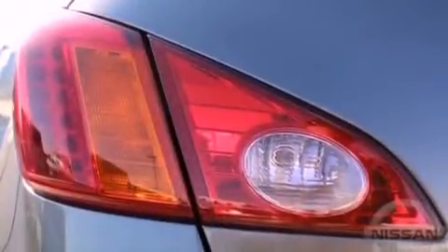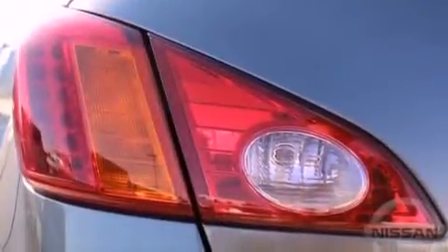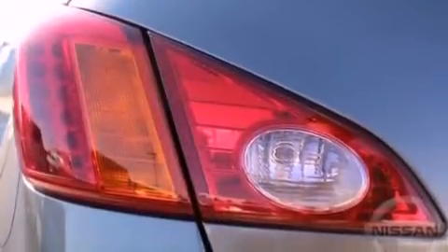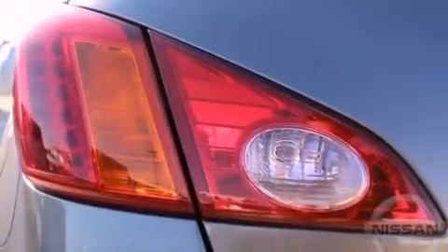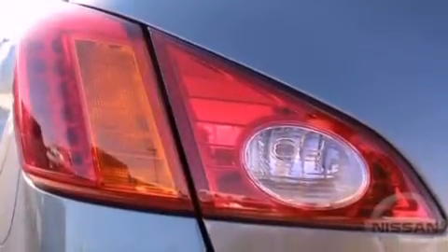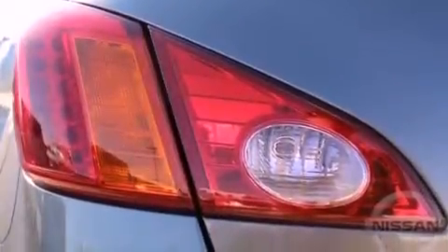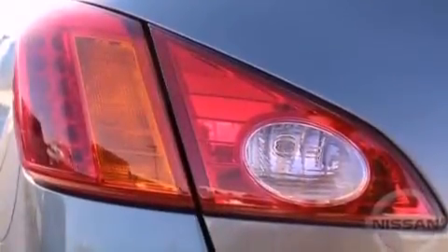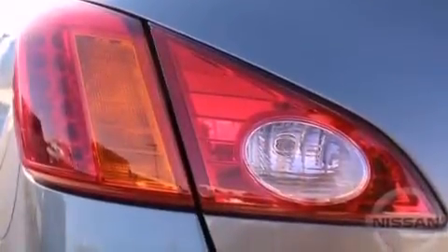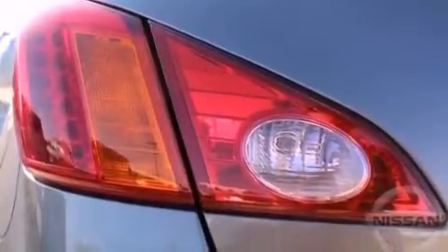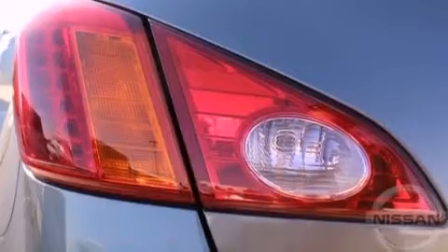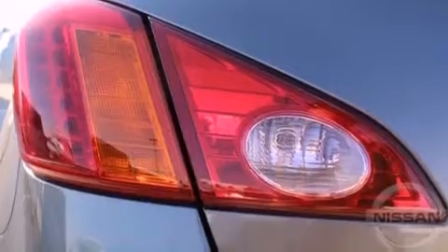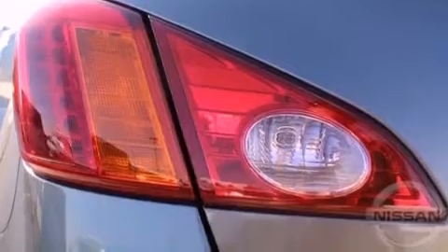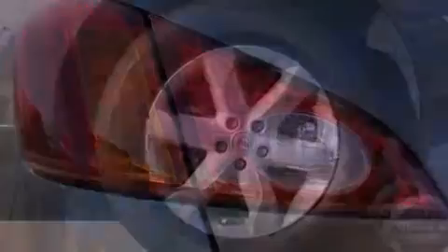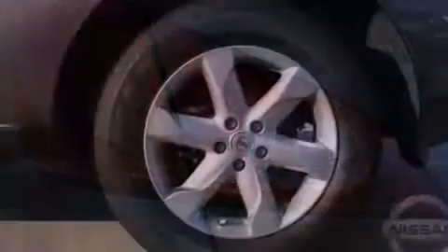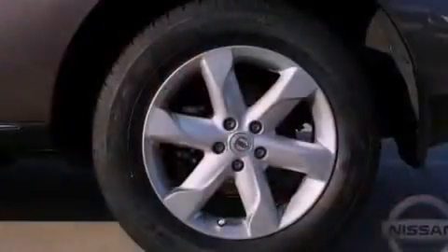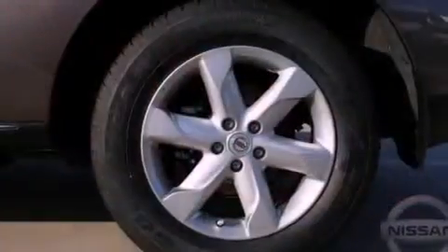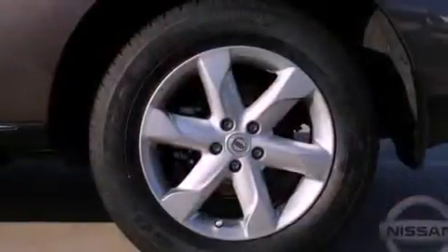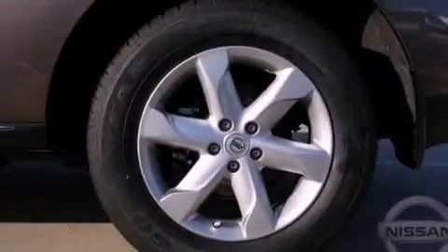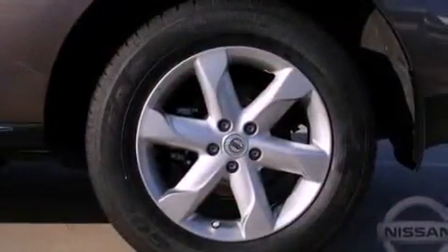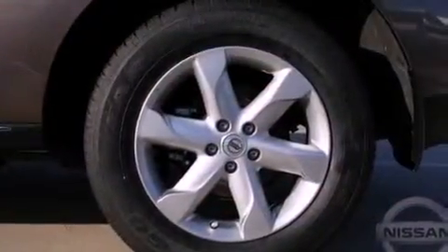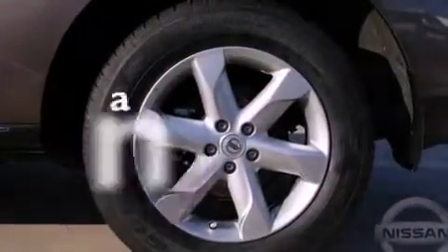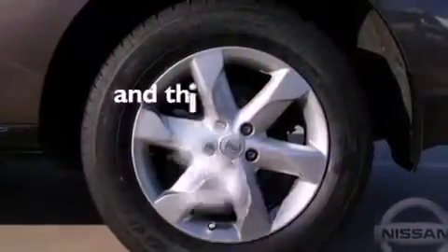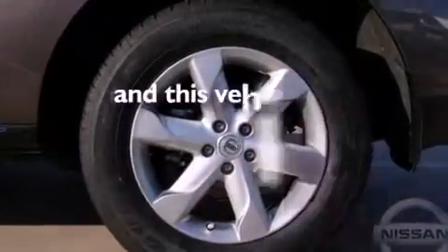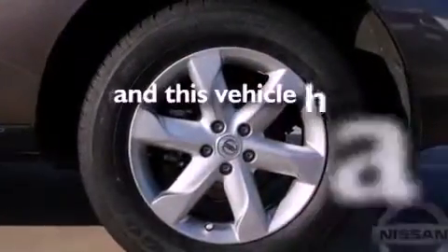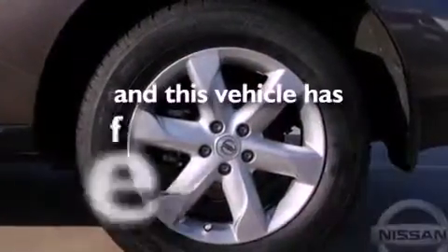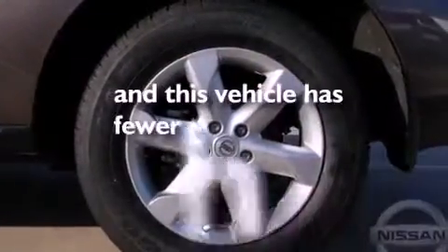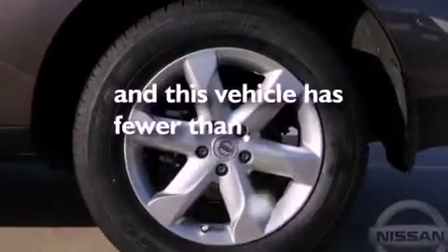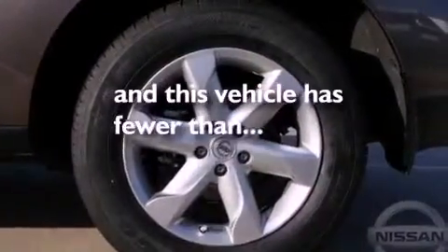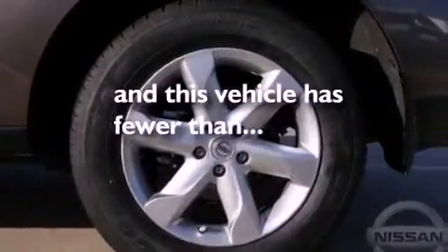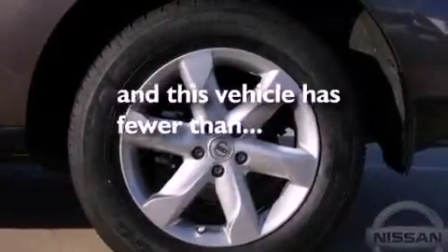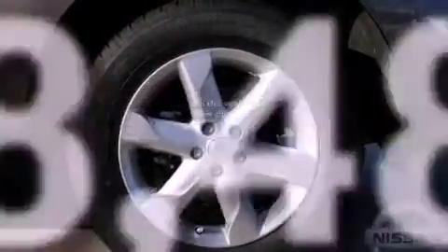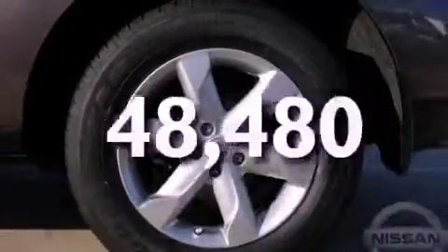Traction control, air conditioning with automatic climate control, and this vehicle has less than 49,000 miles.